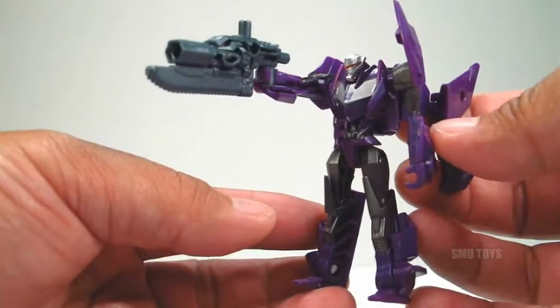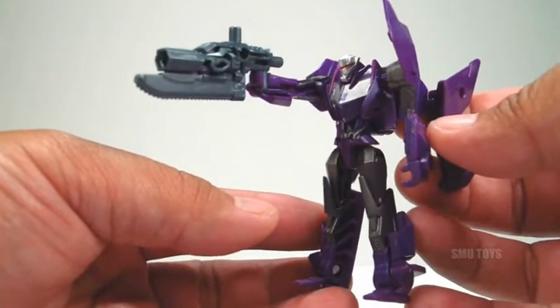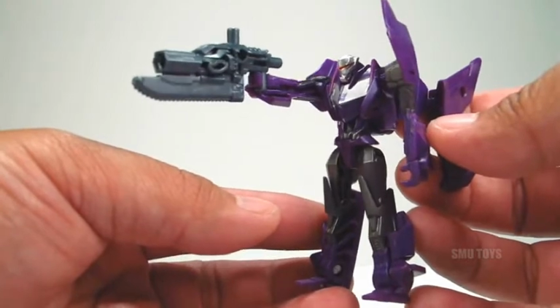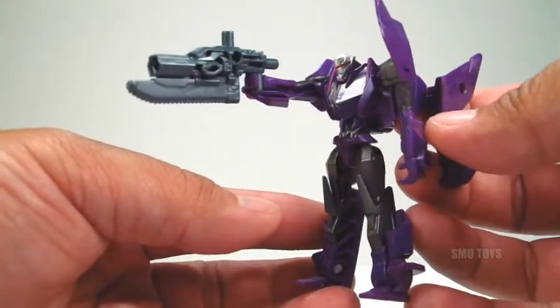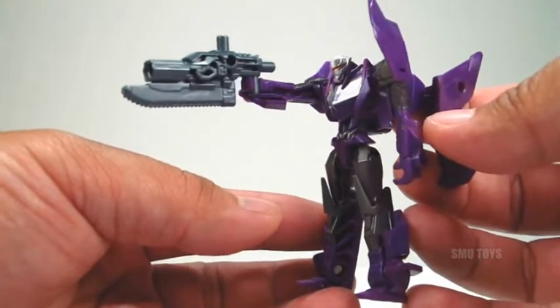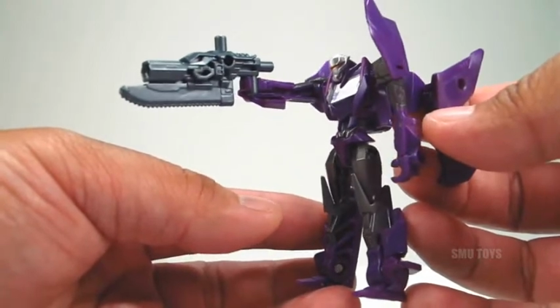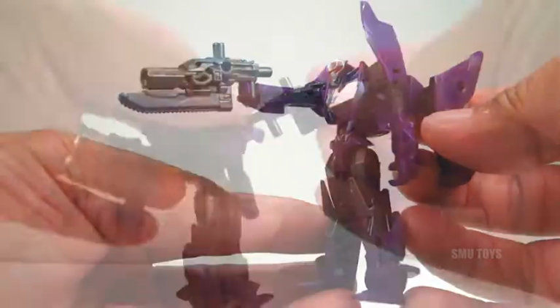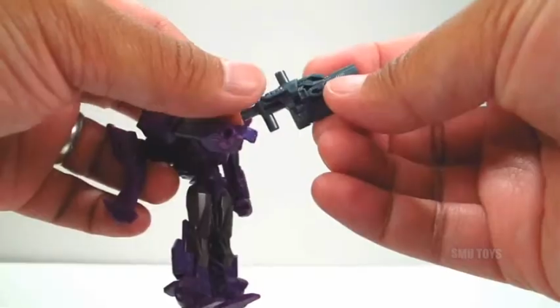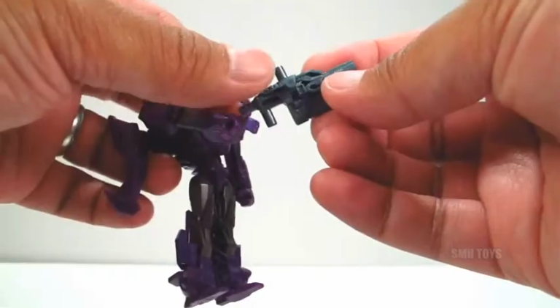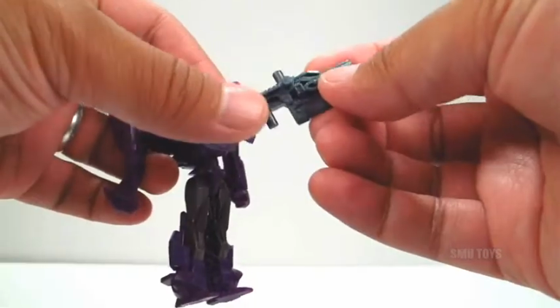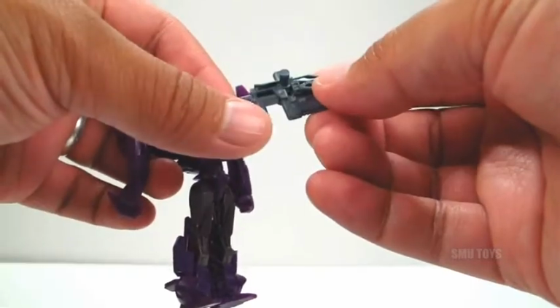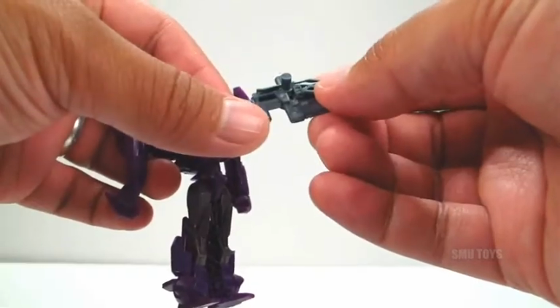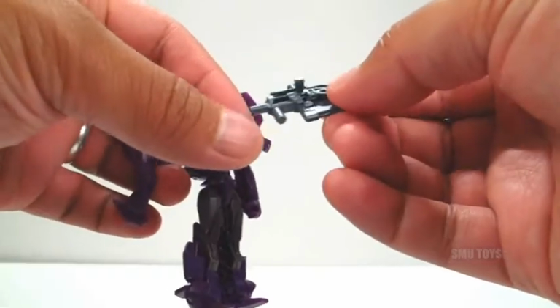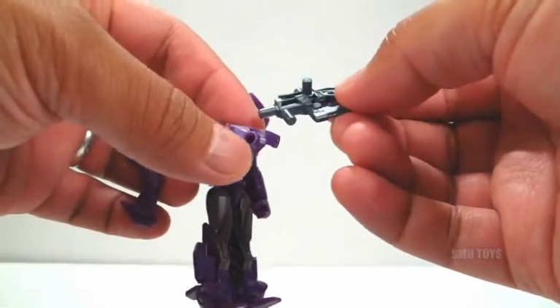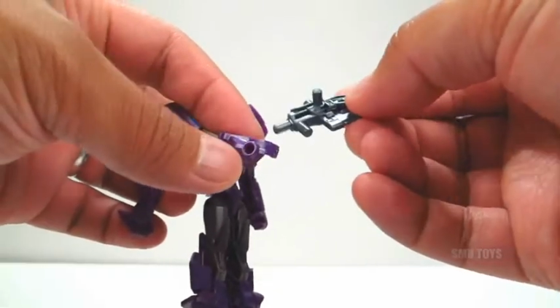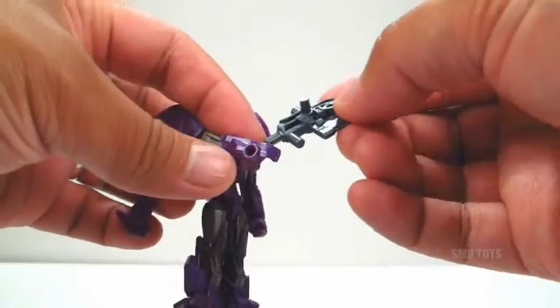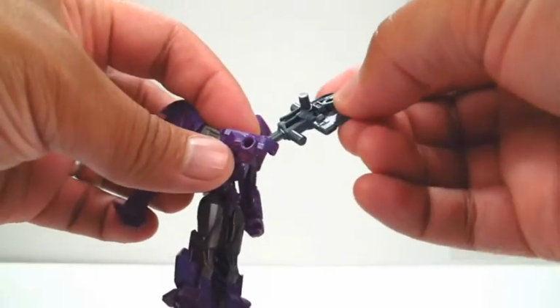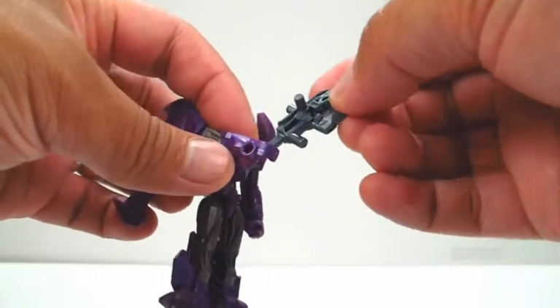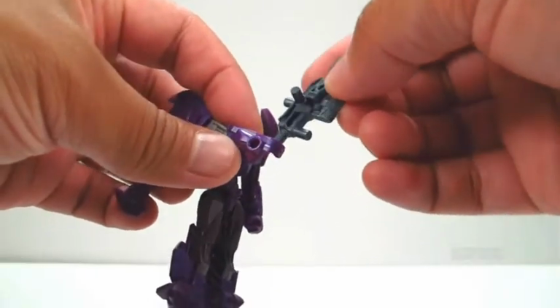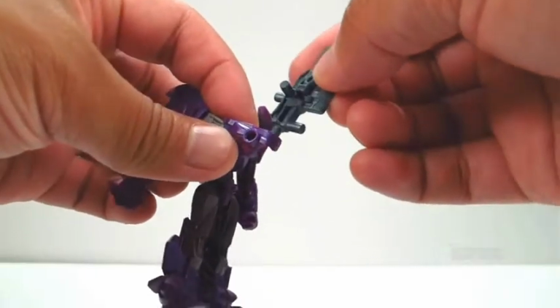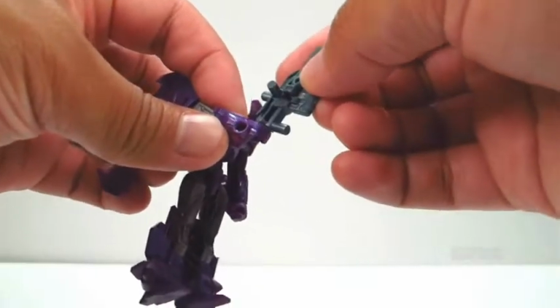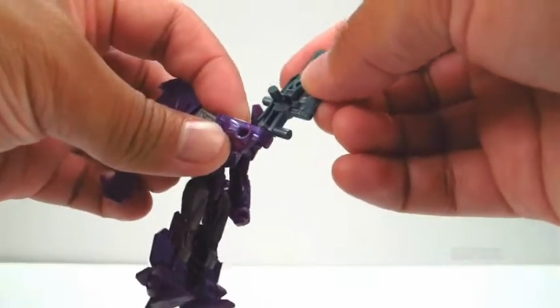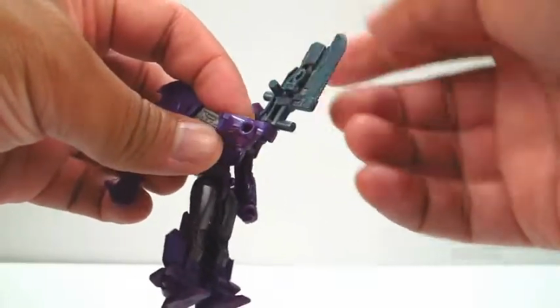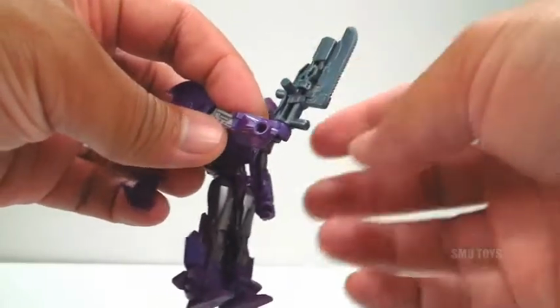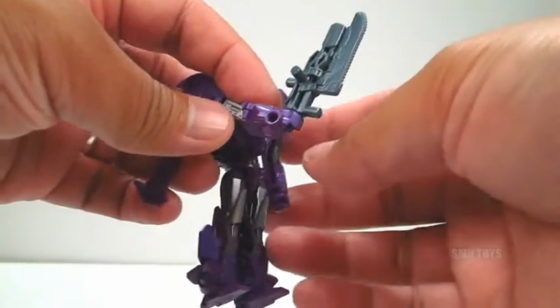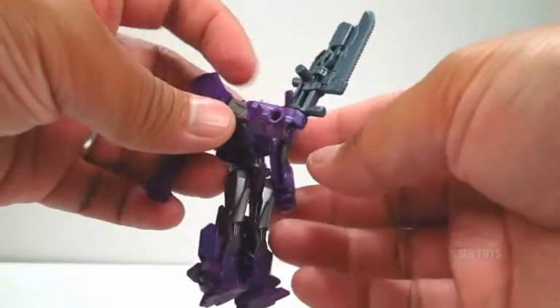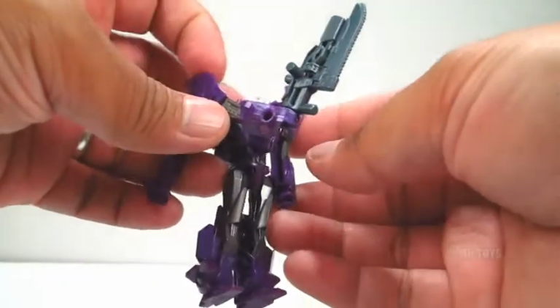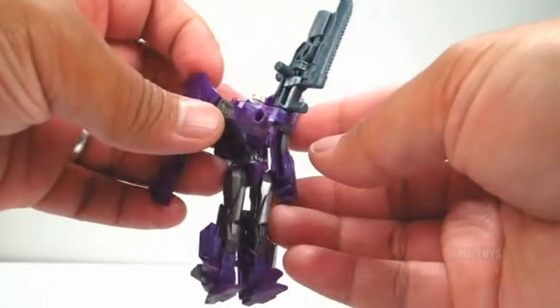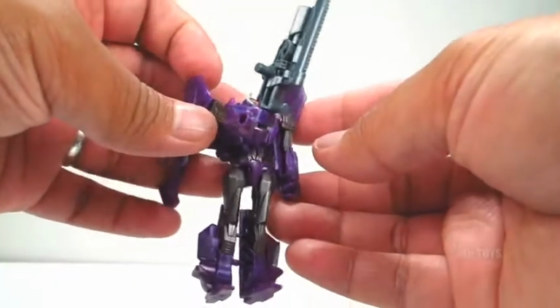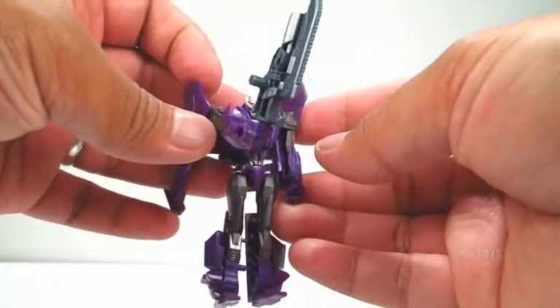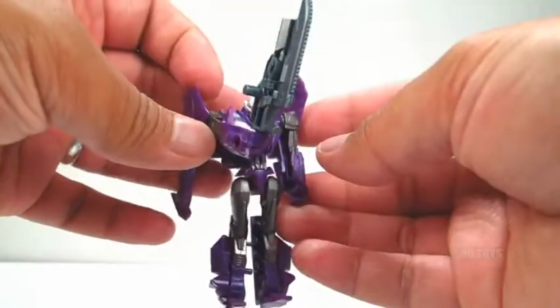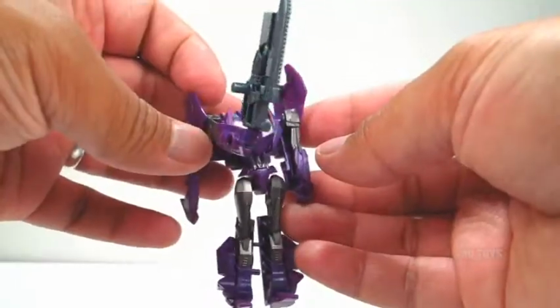That thing's pretty cool. The Hooksaw Cannon actually has multiple pegs, so you could arm him in various ways.